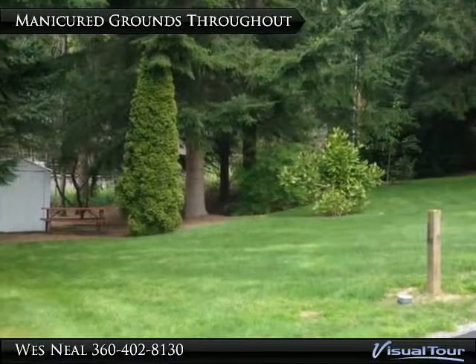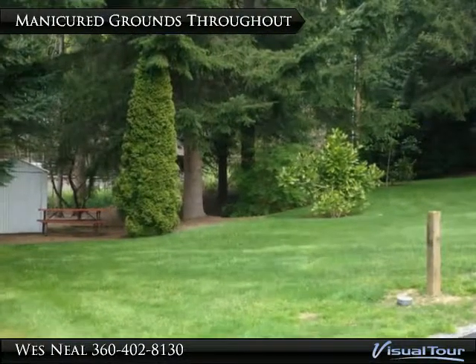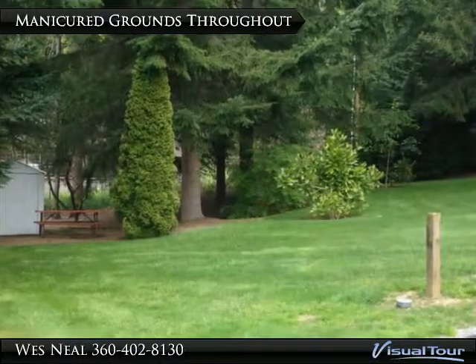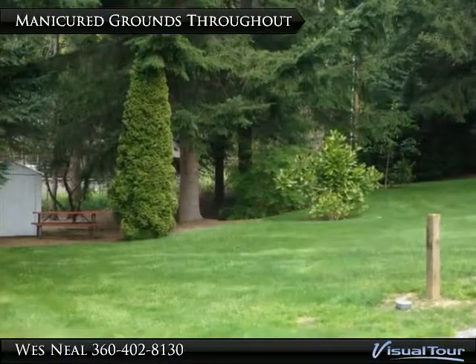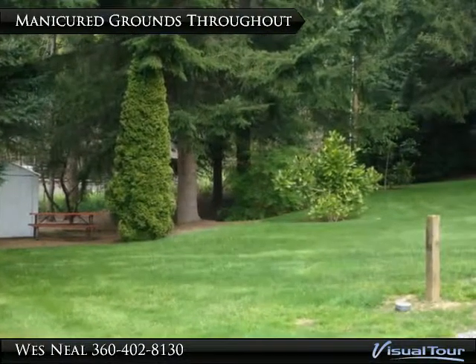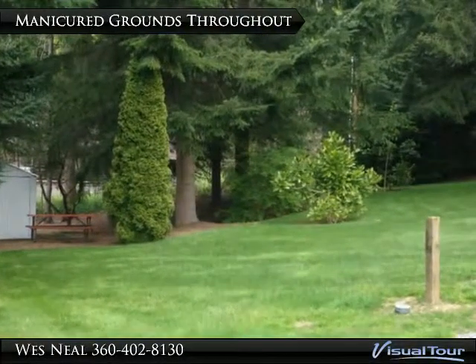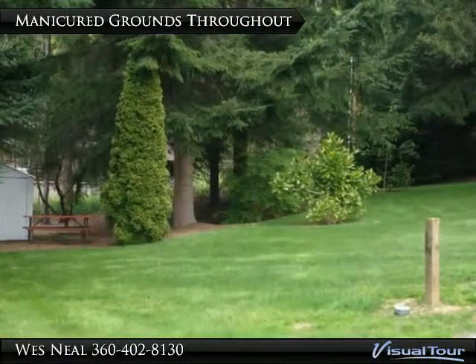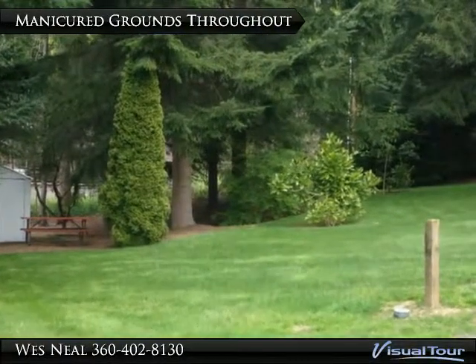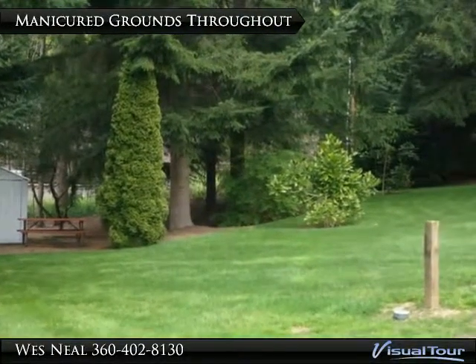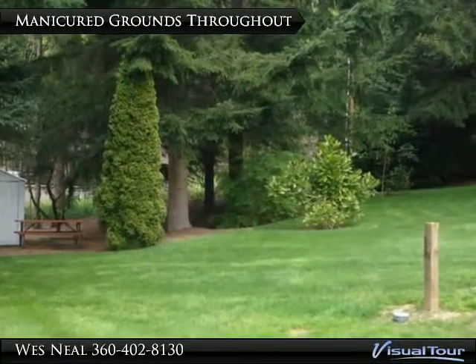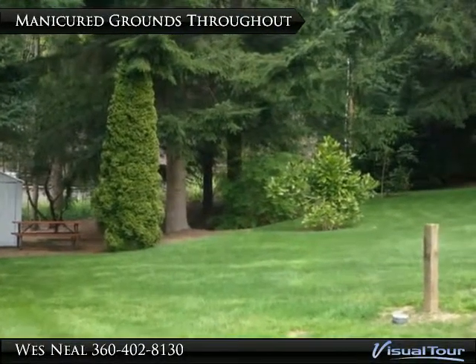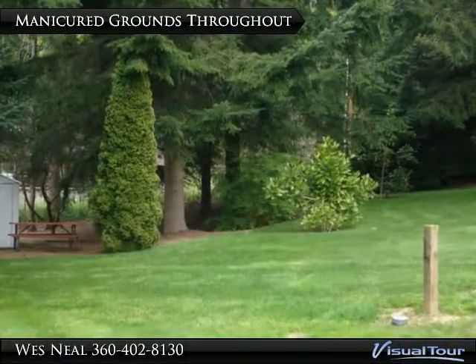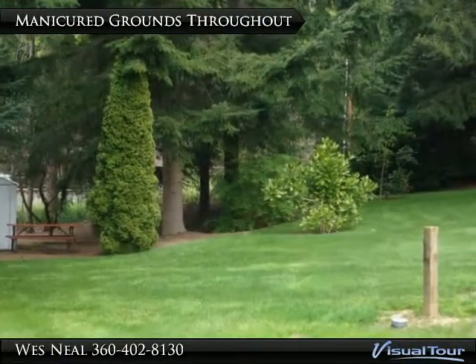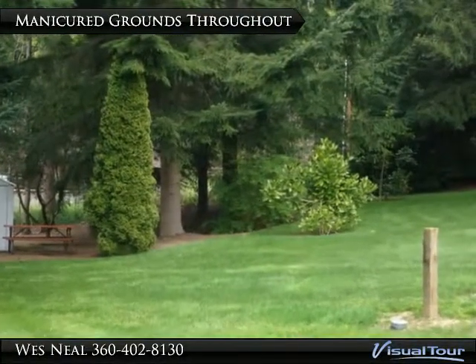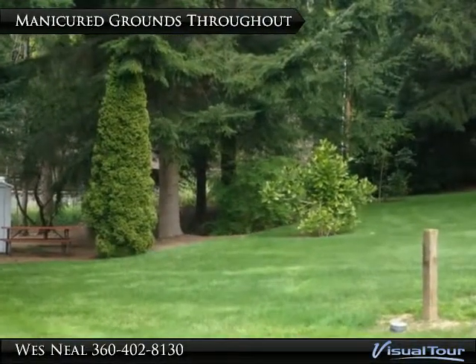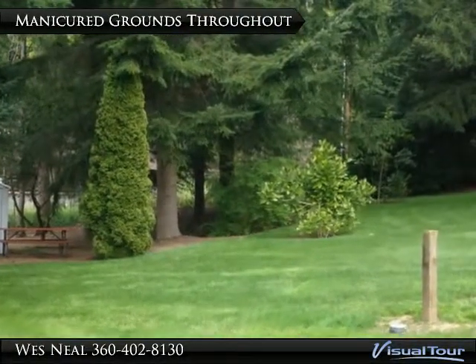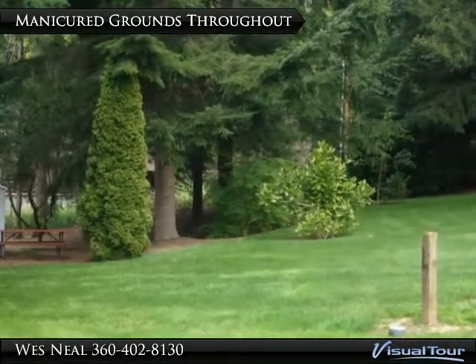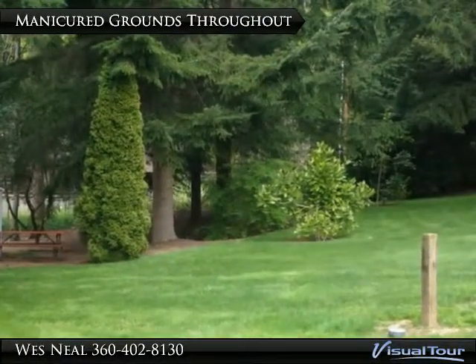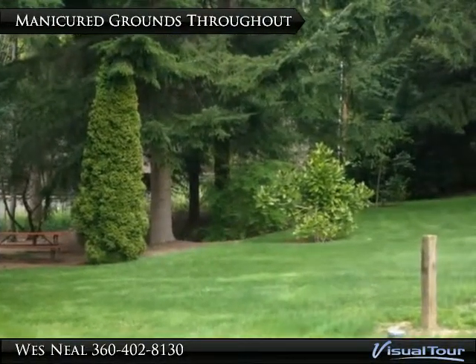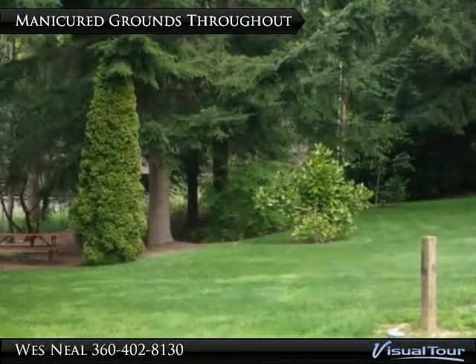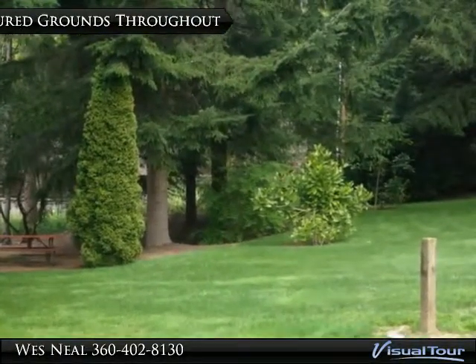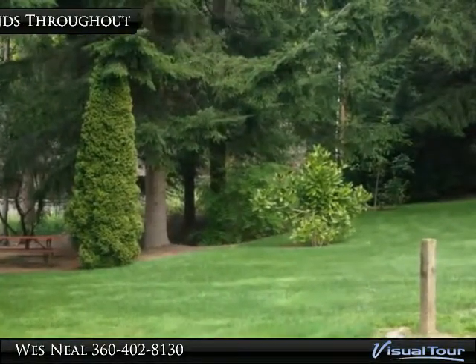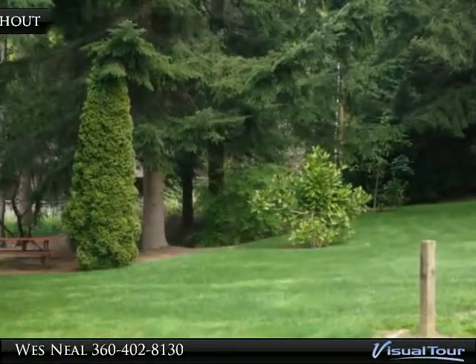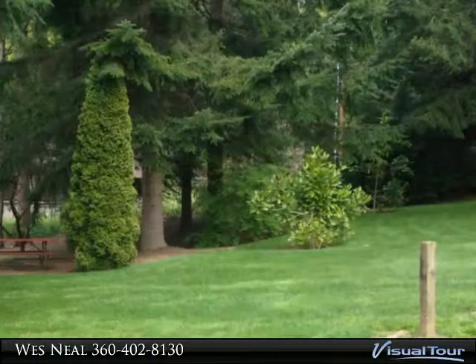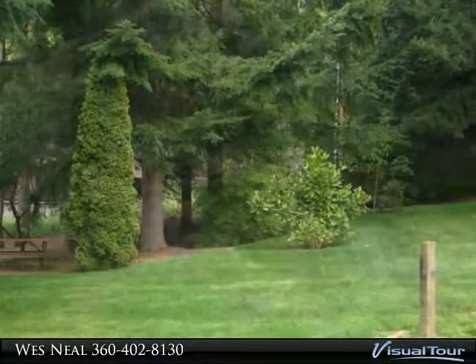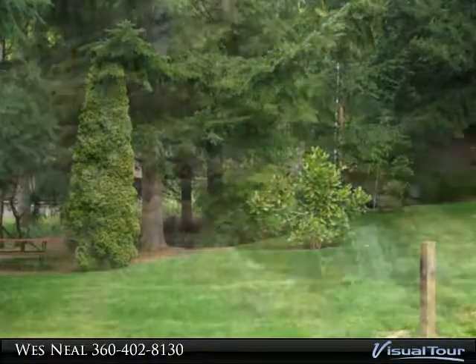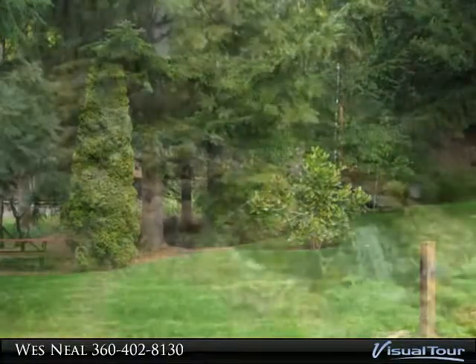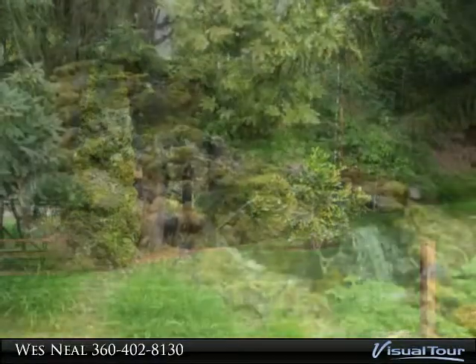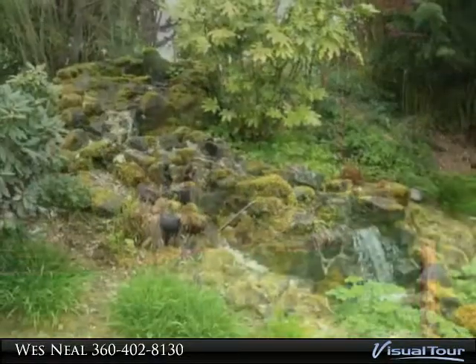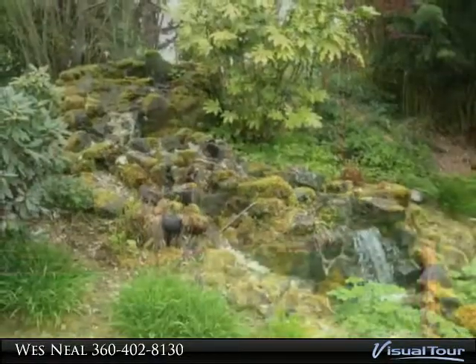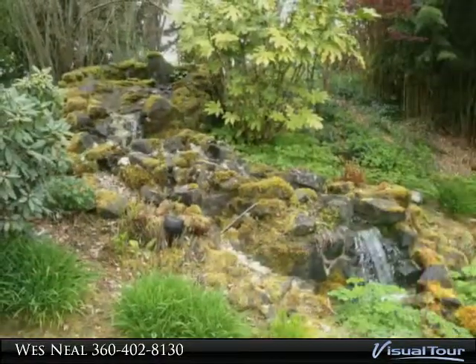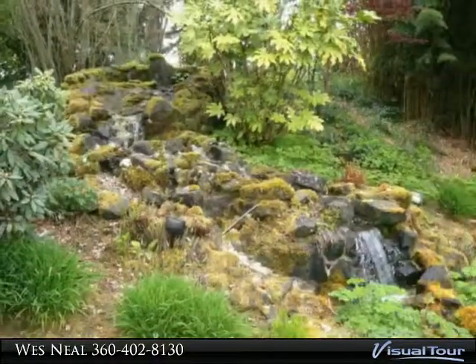Attention to detail and pride of ownership are evident throughout the resort.